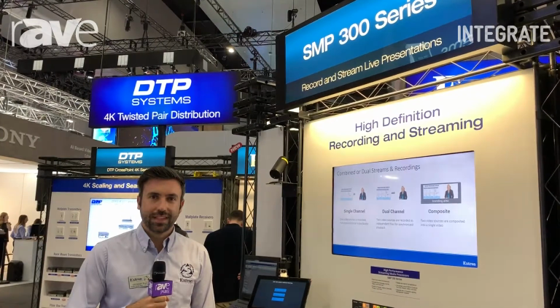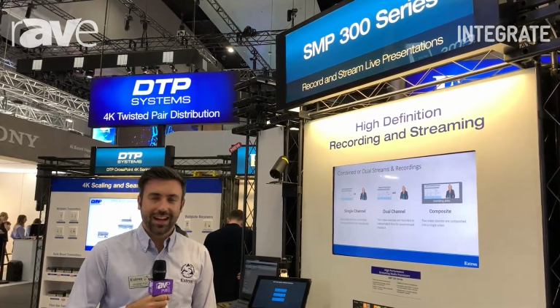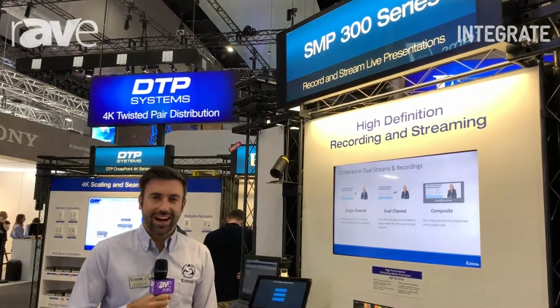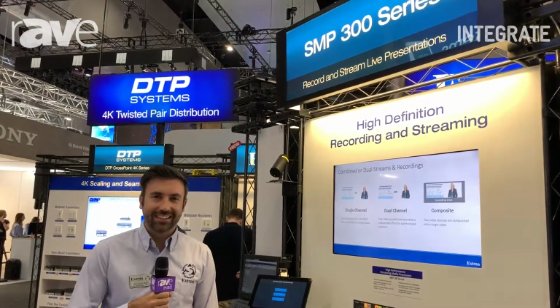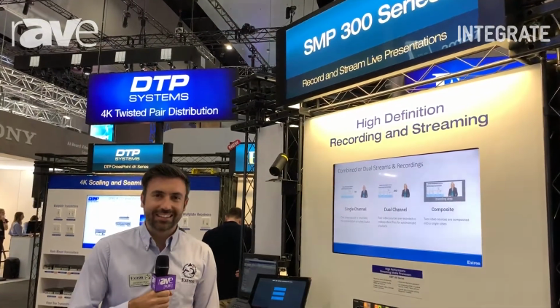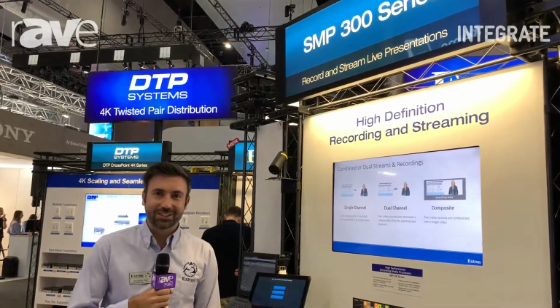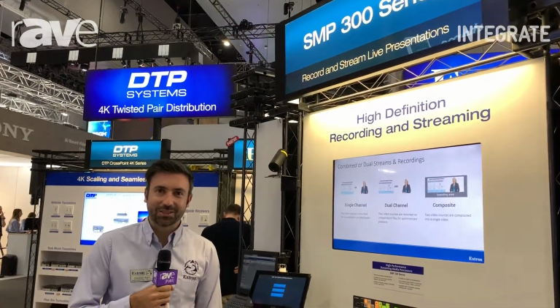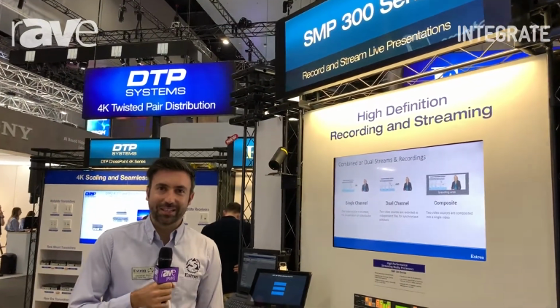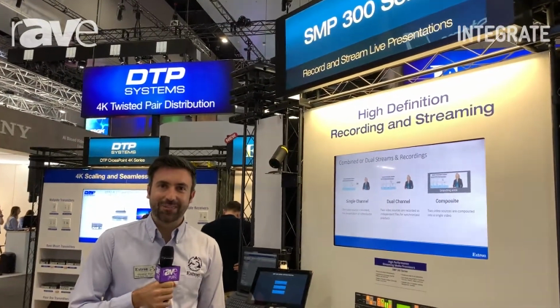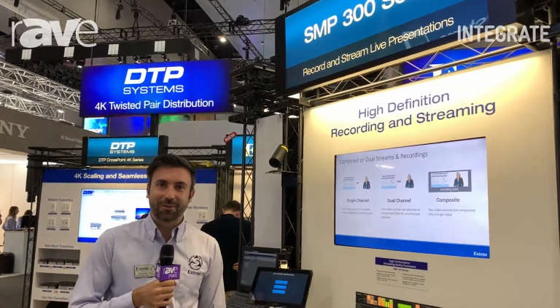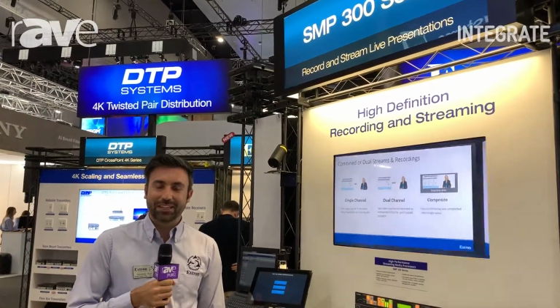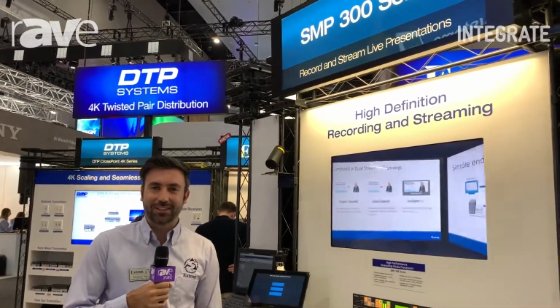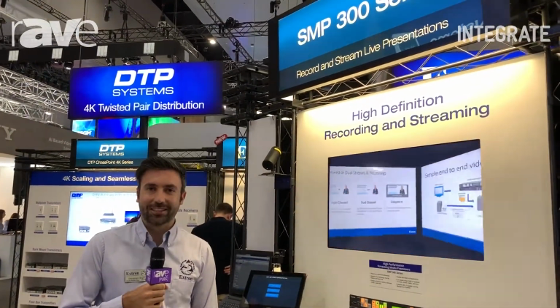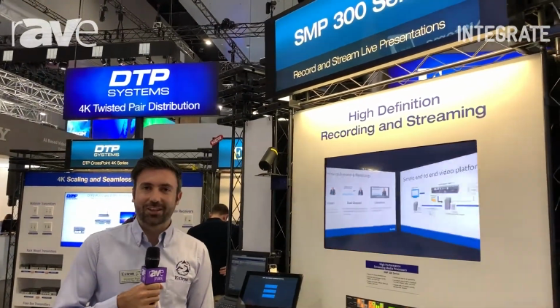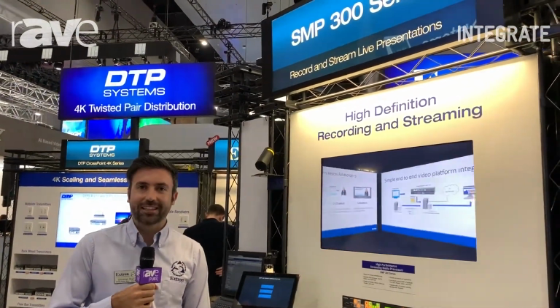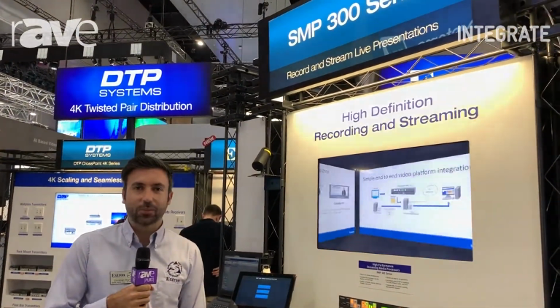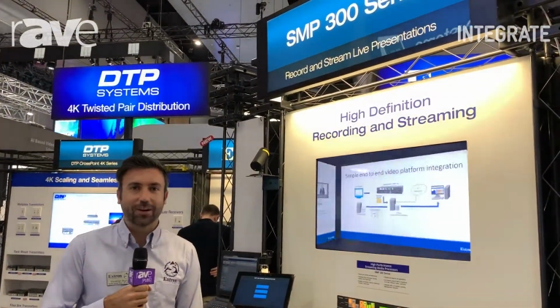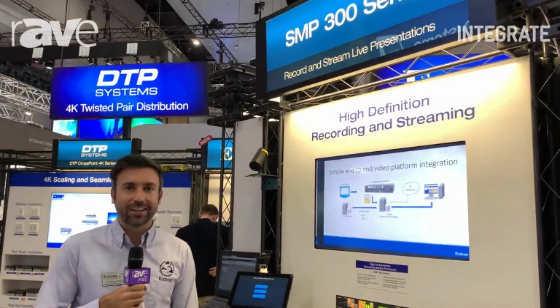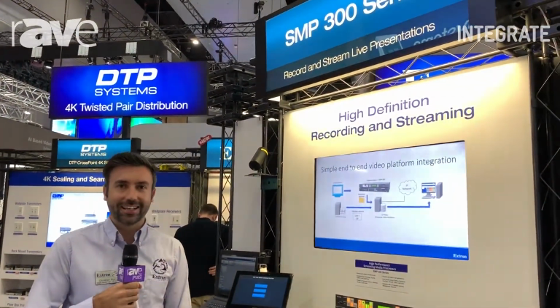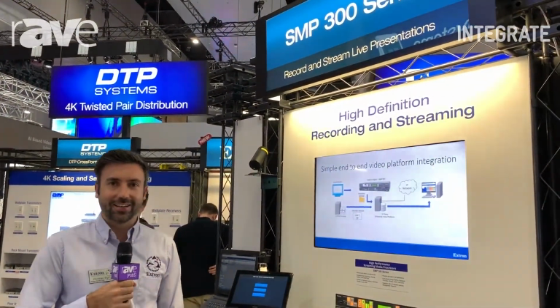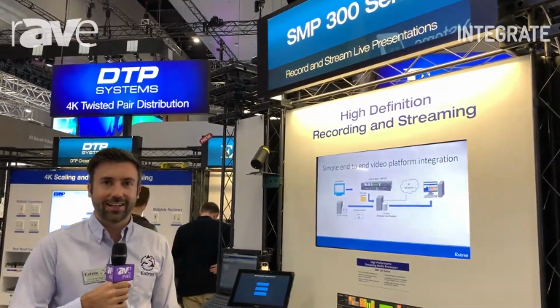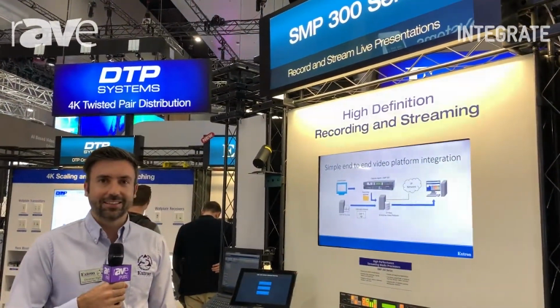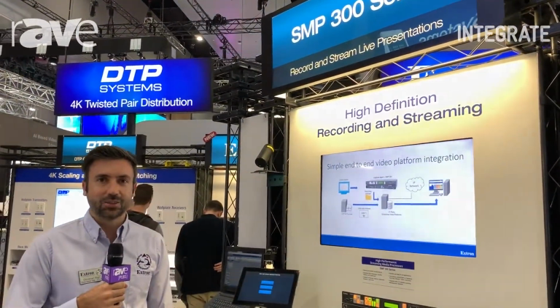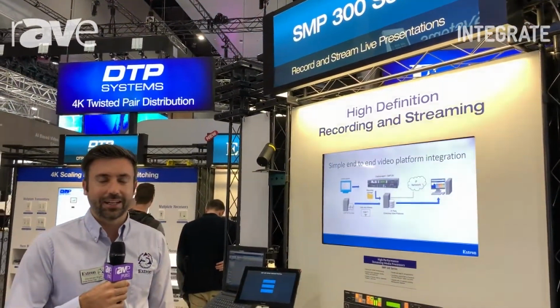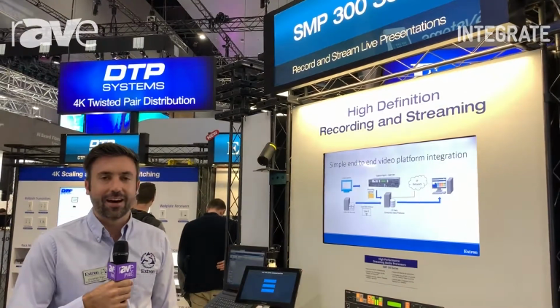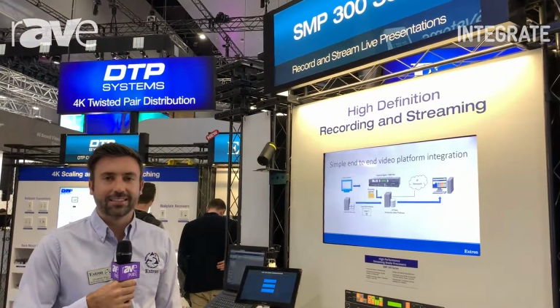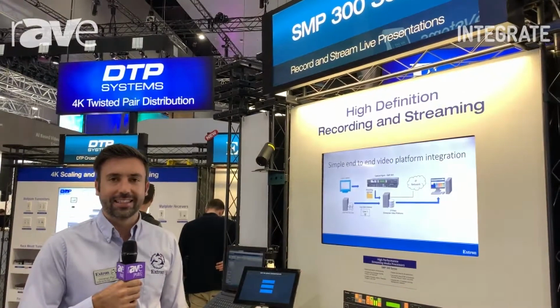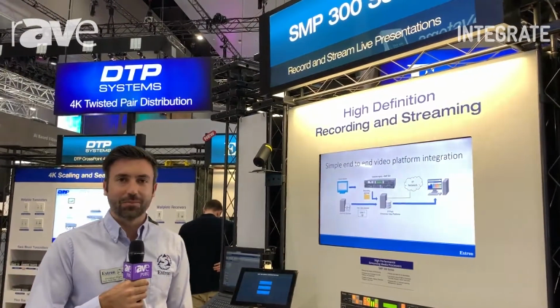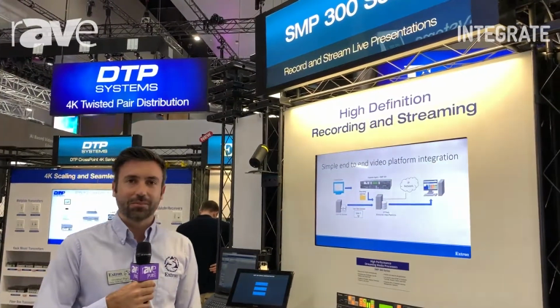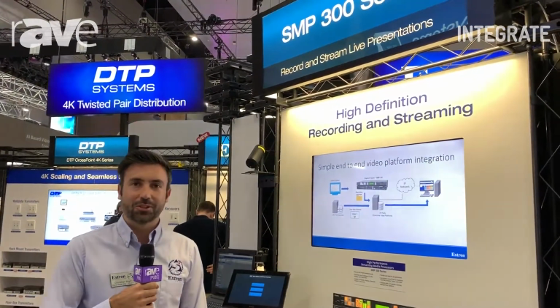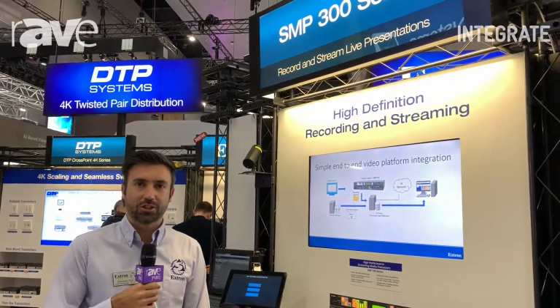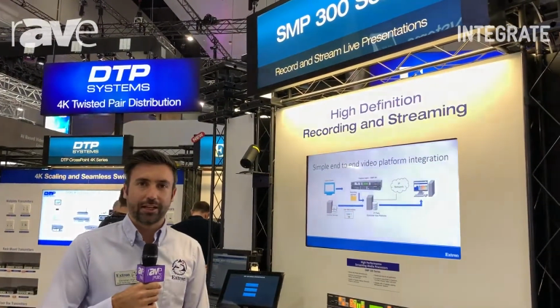Hi, this is Christian Biggie from Extron Electronics and we are at Integrate 2019 in Melbourne, Australia.